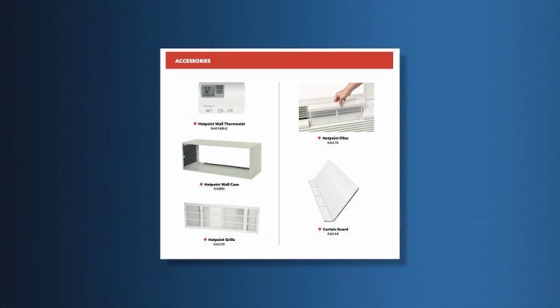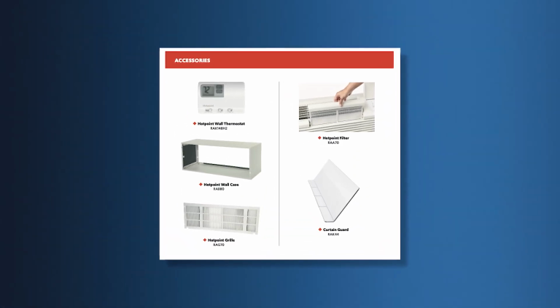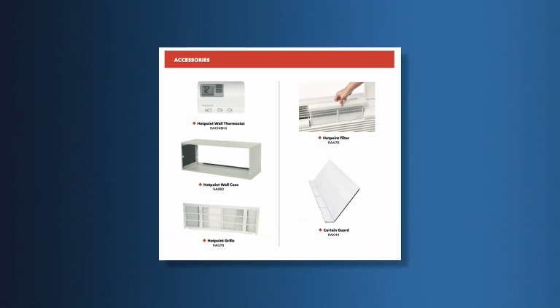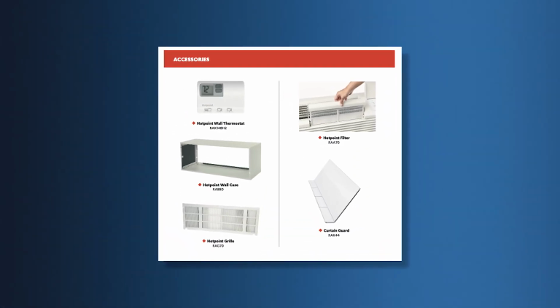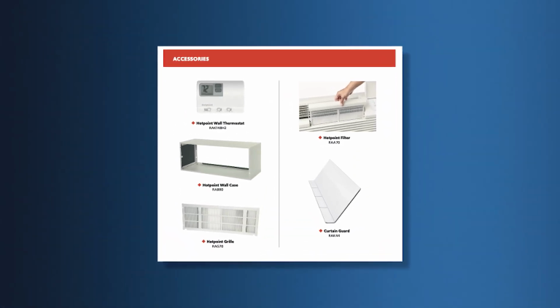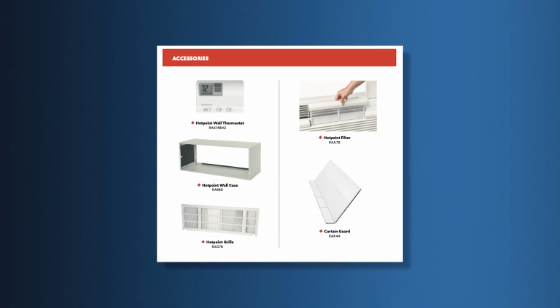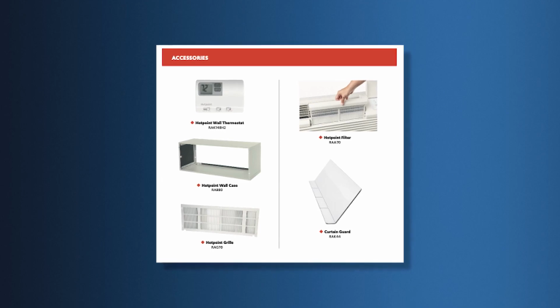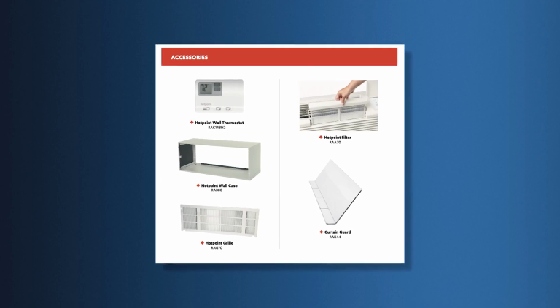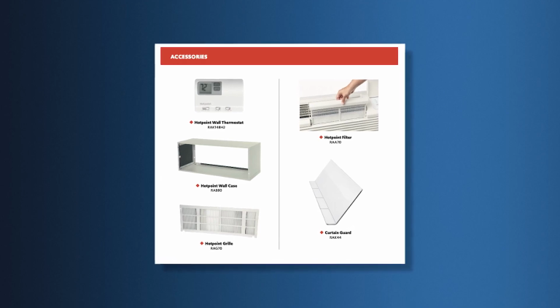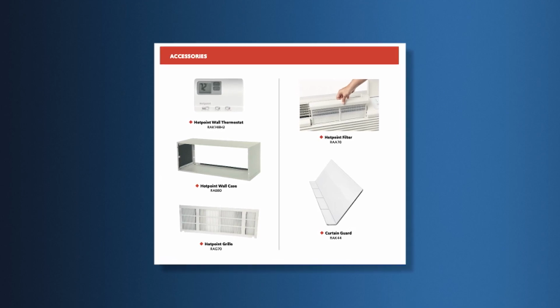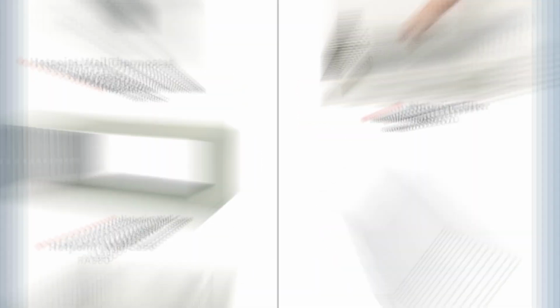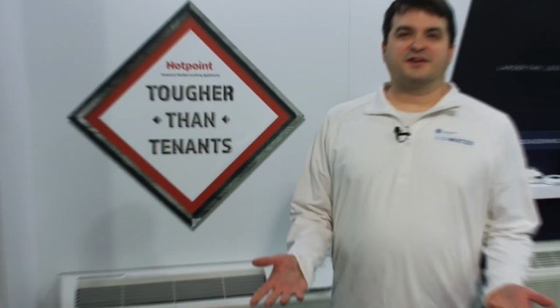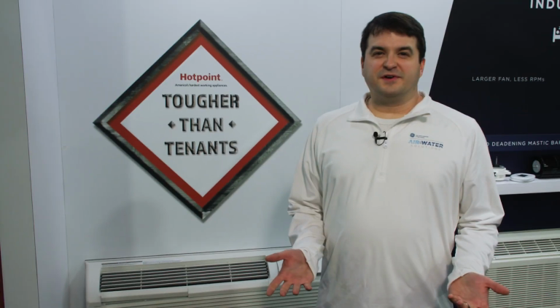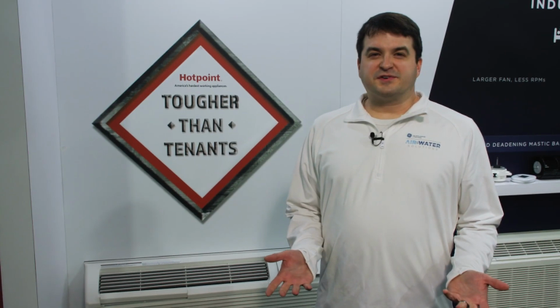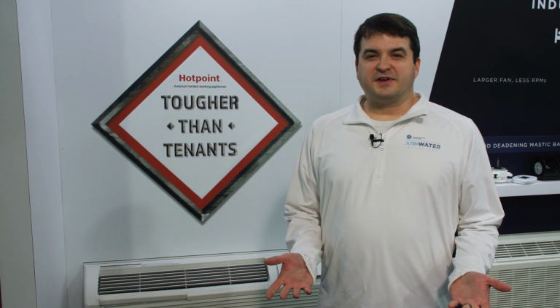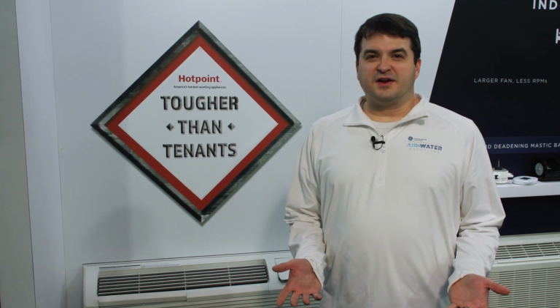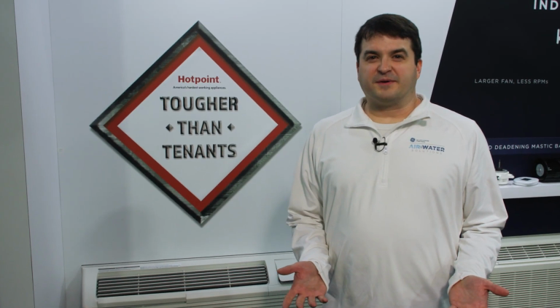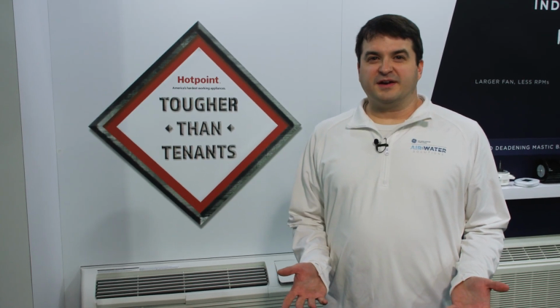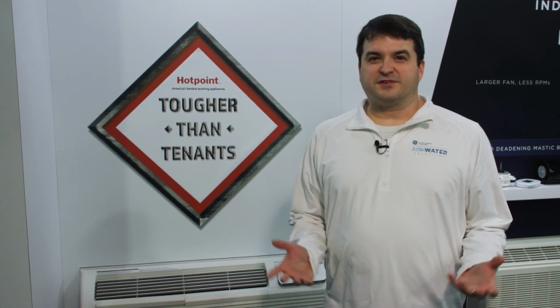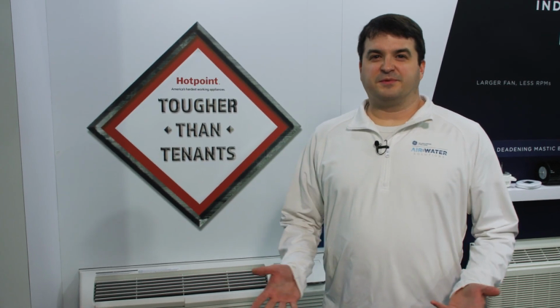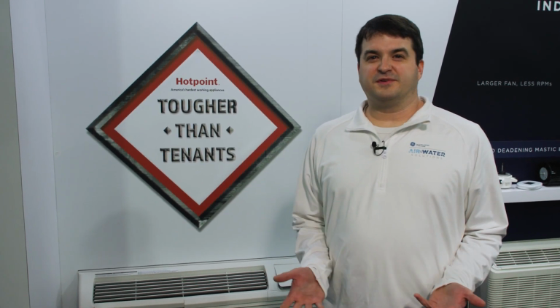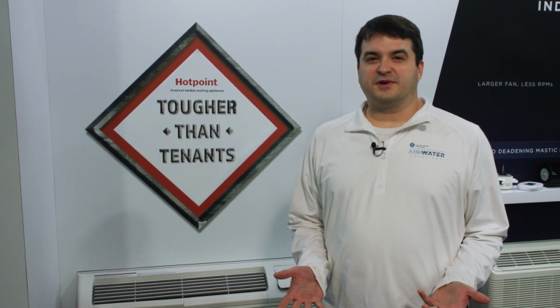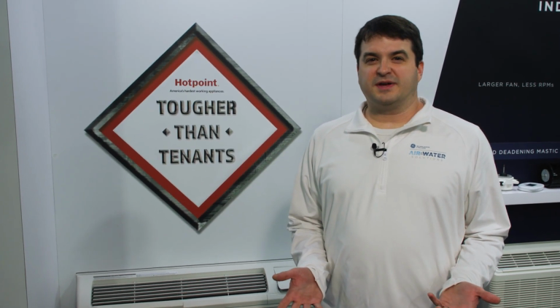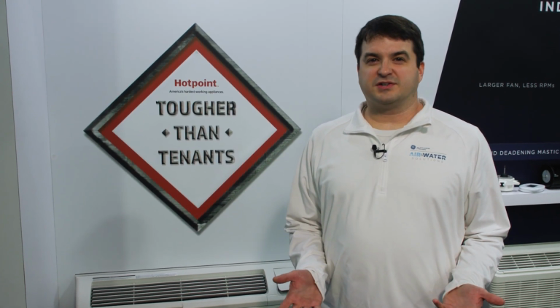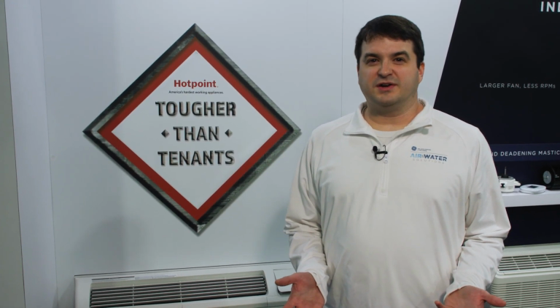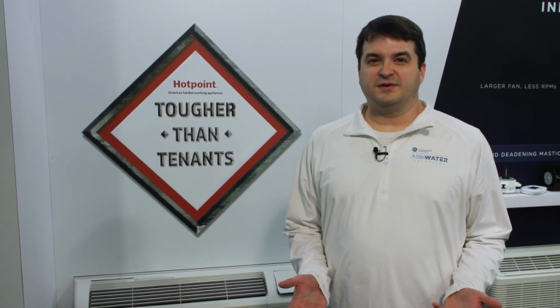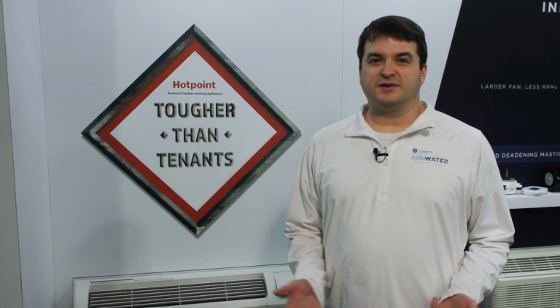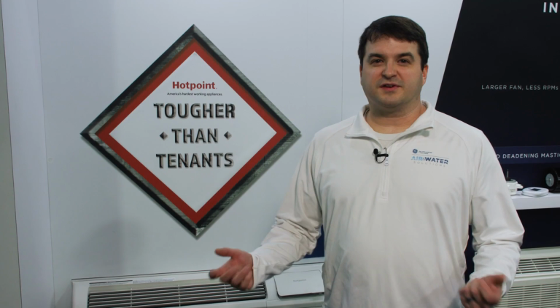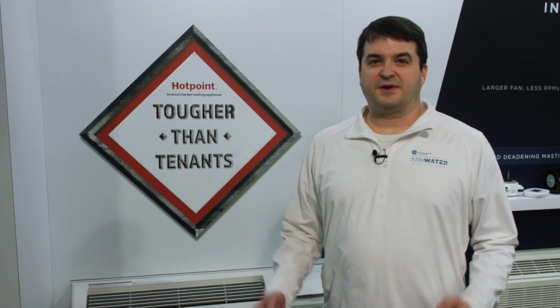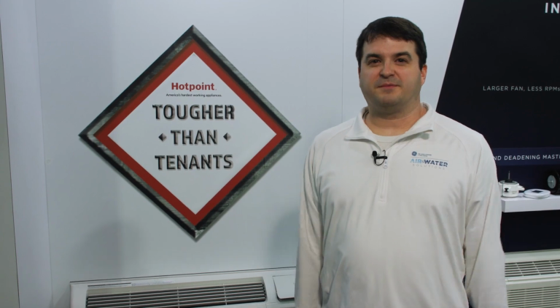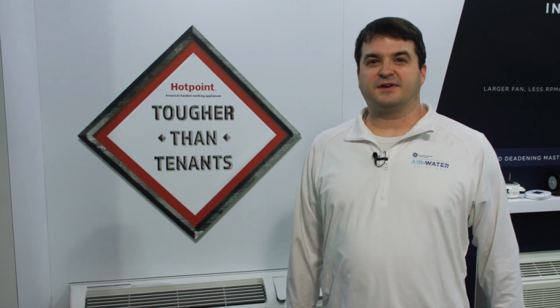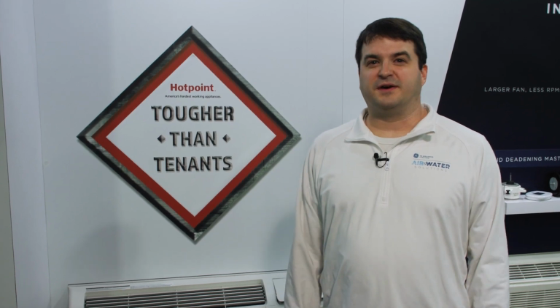Everything you need in a Hotpoint, nothing you don't. Thanks for your interest today in our products. Hope you enjoyed what we had to show you and look us up on hotpoint.com.